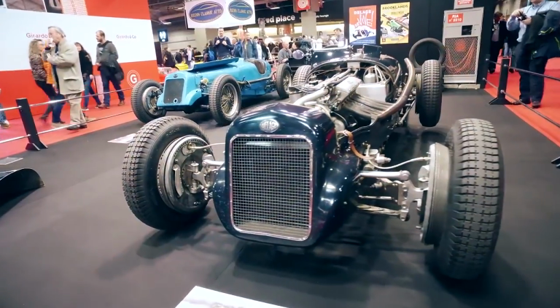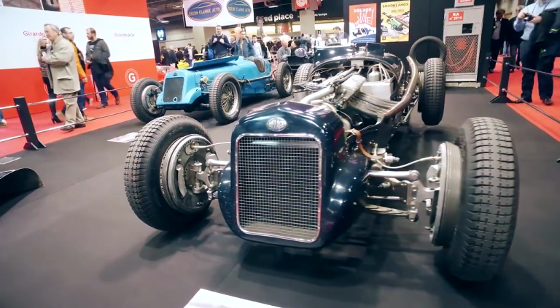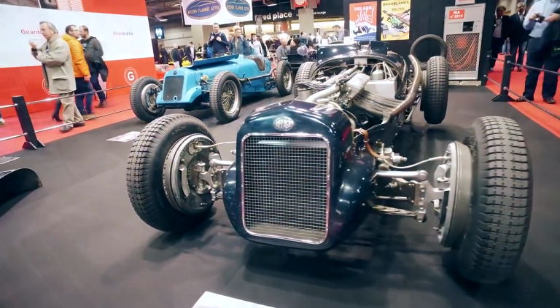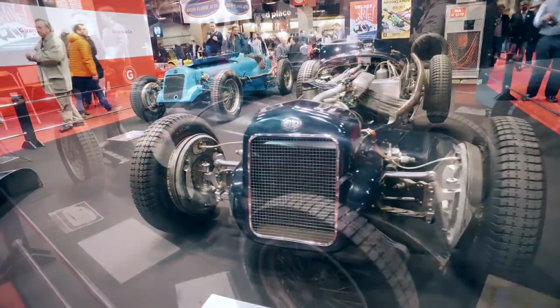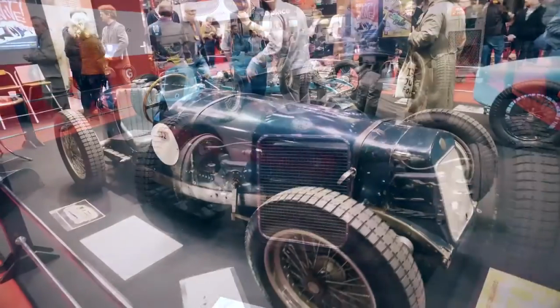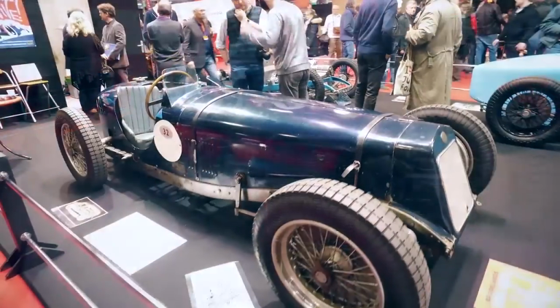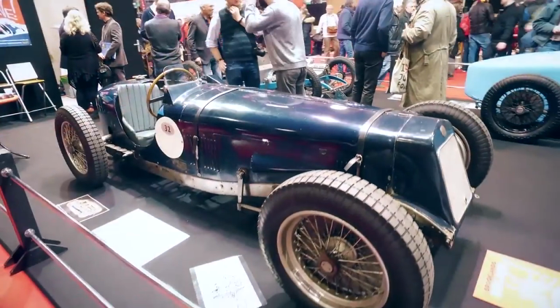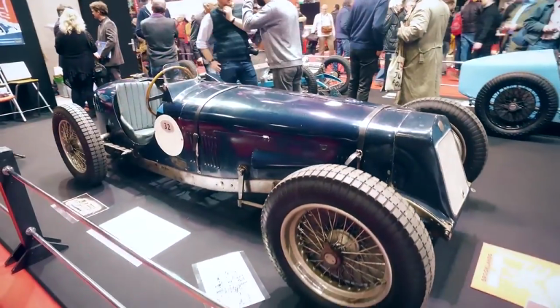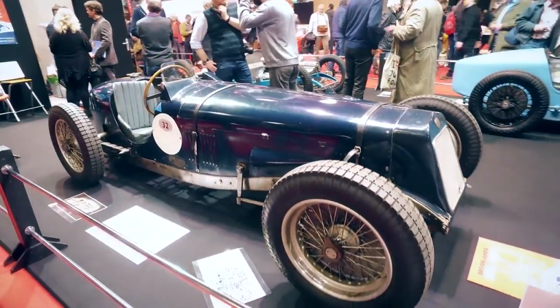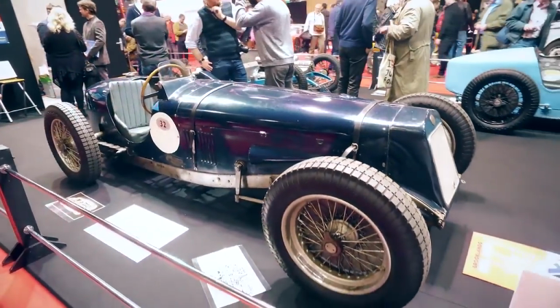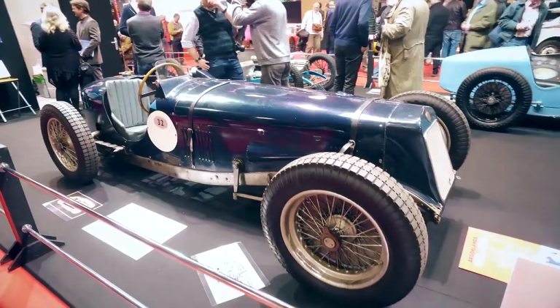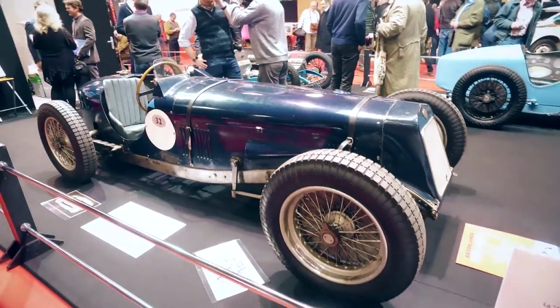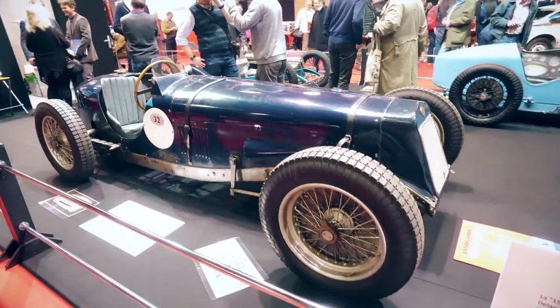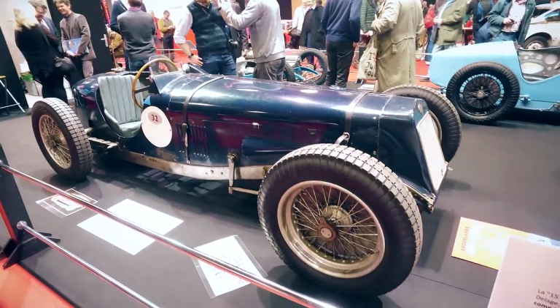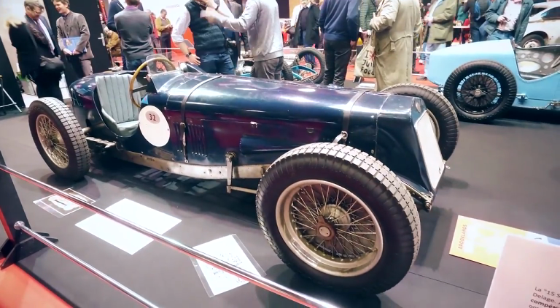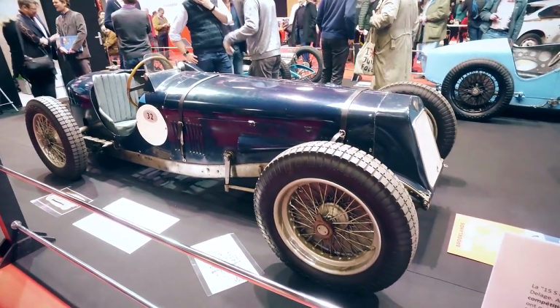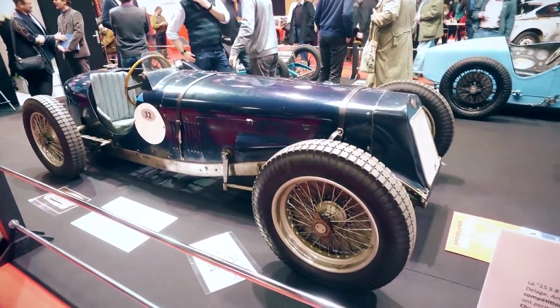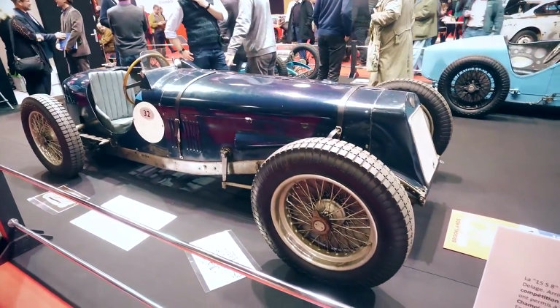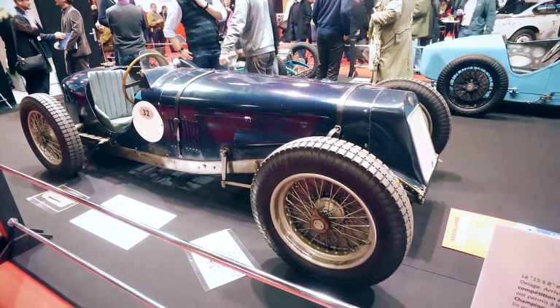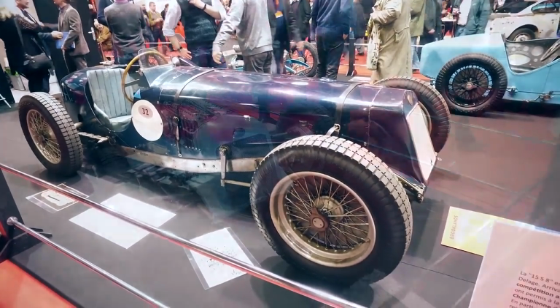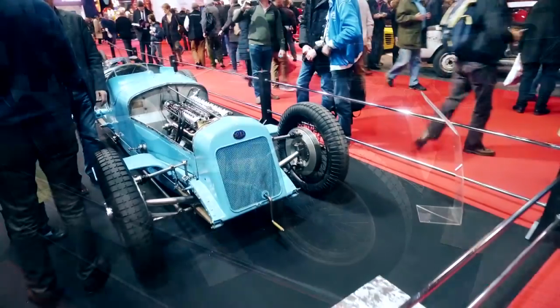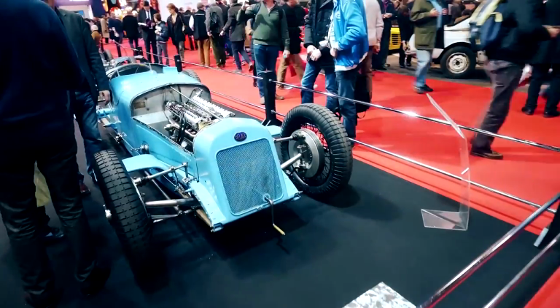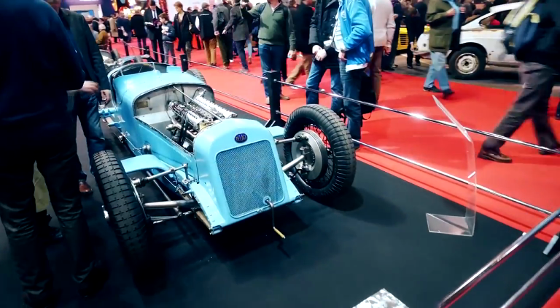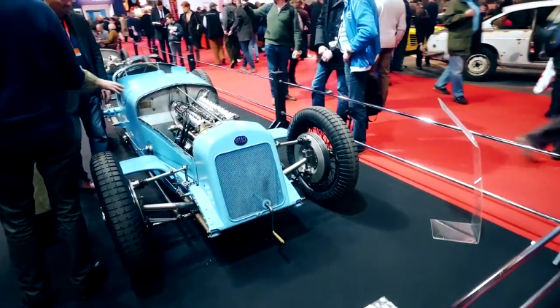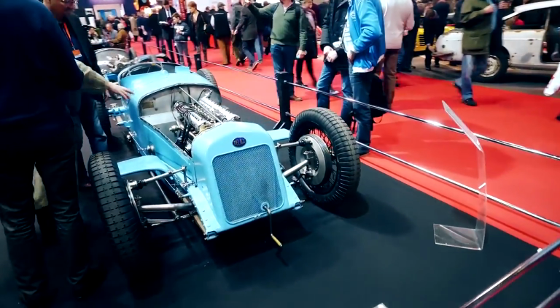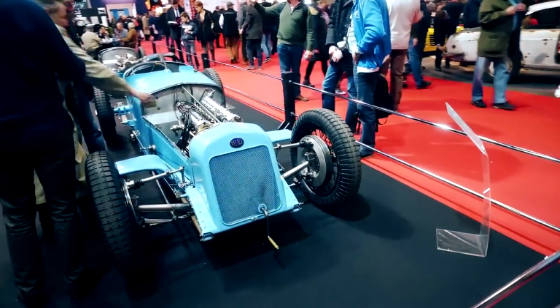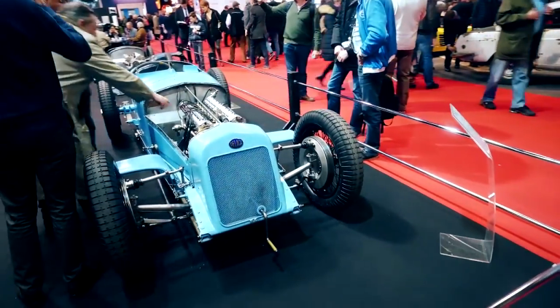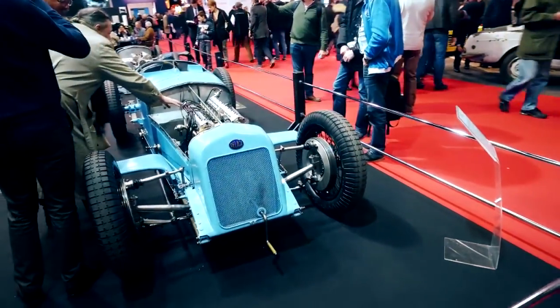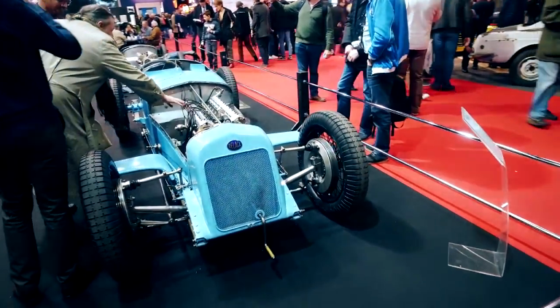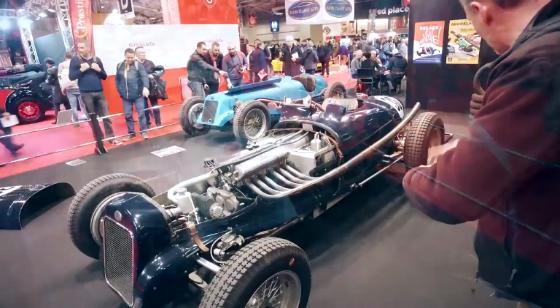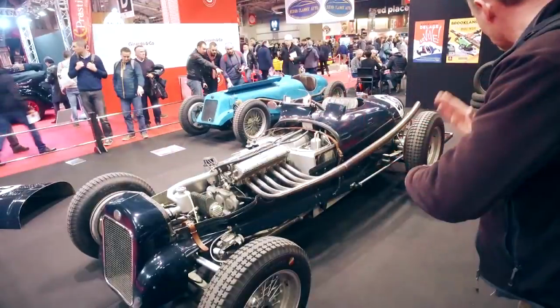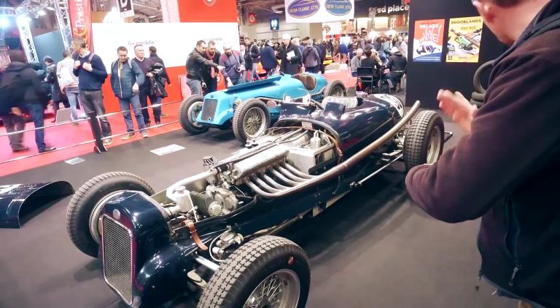Originally, six Delahaye 135 S8 Grand Prix vehicles were built for racing. At this year's Retromobile alone, five of these vehicles were on display.